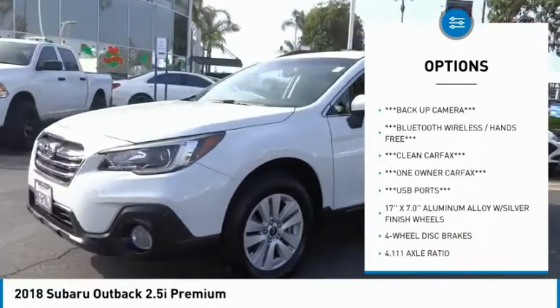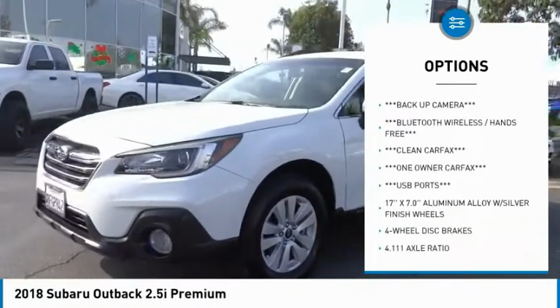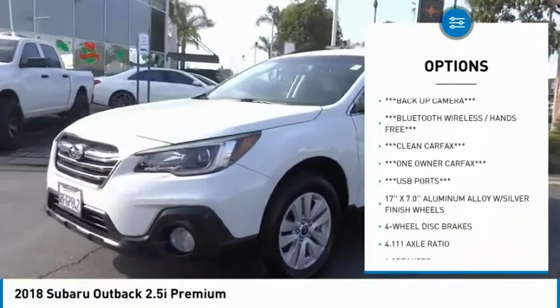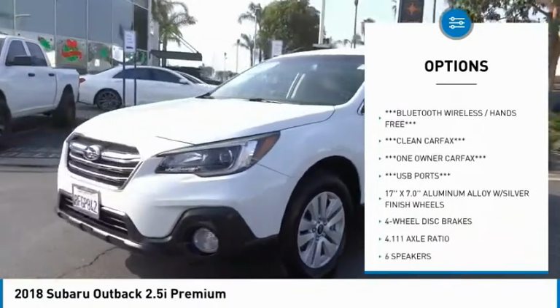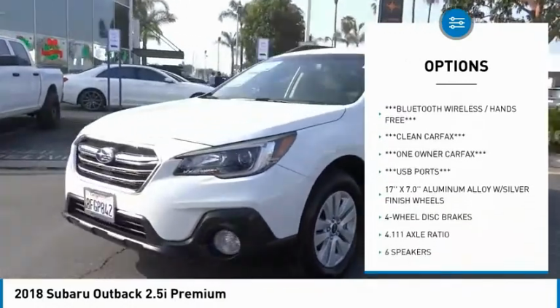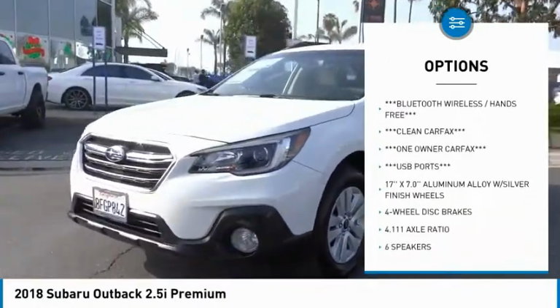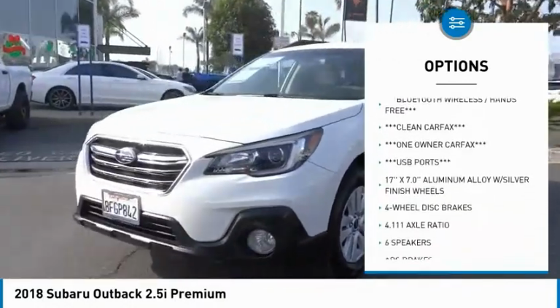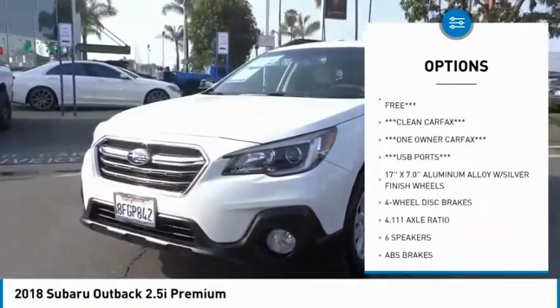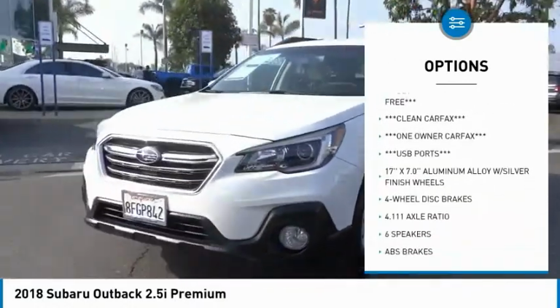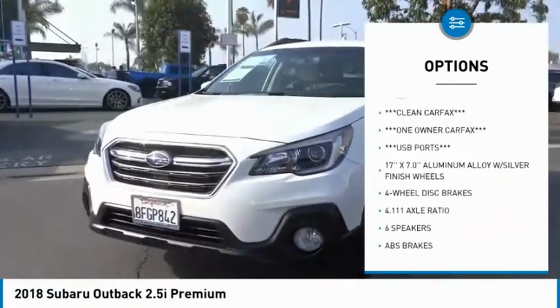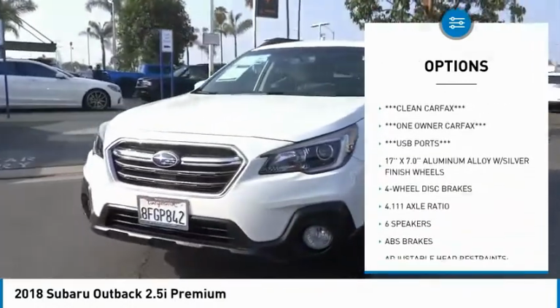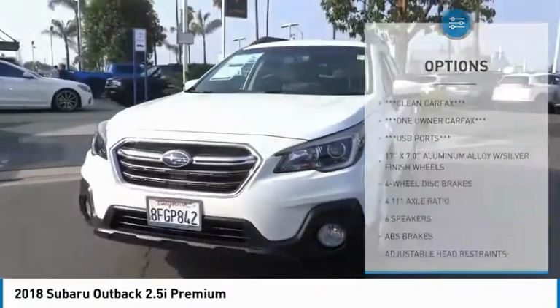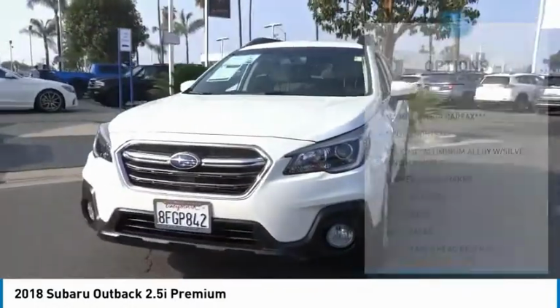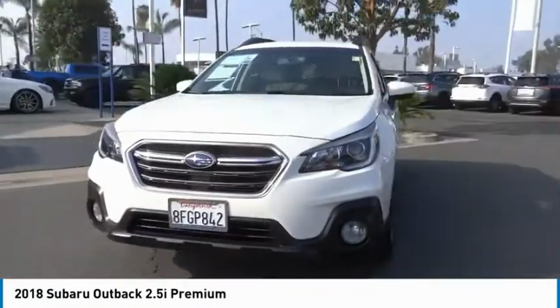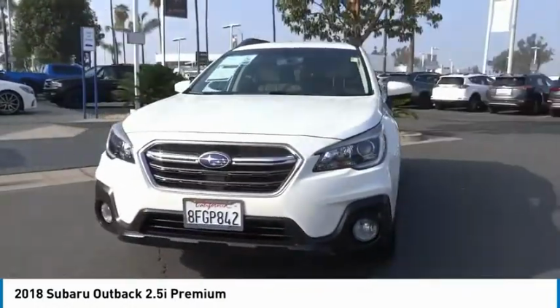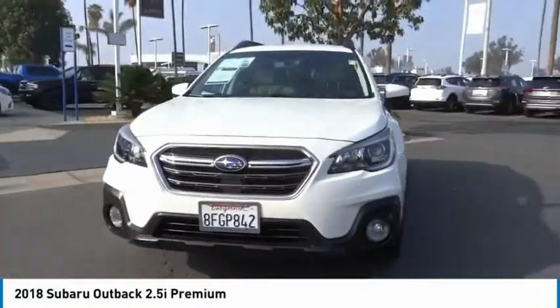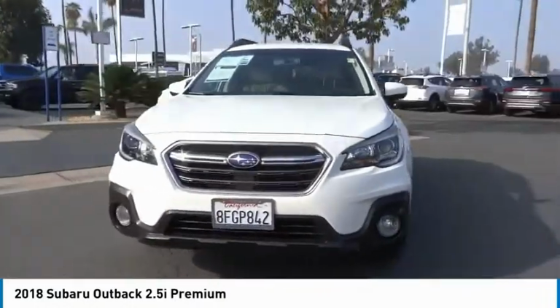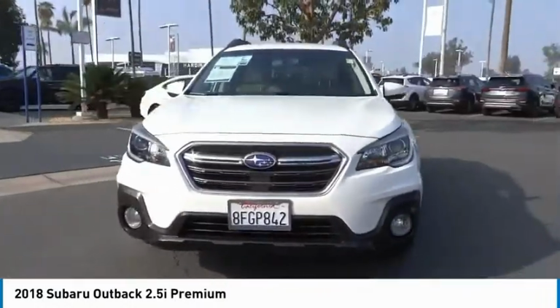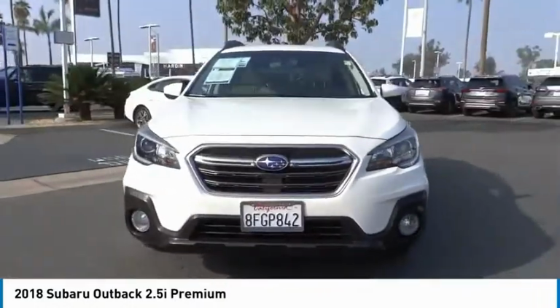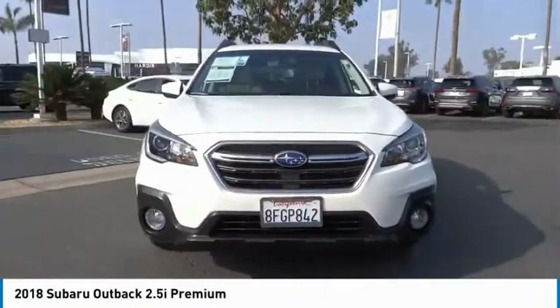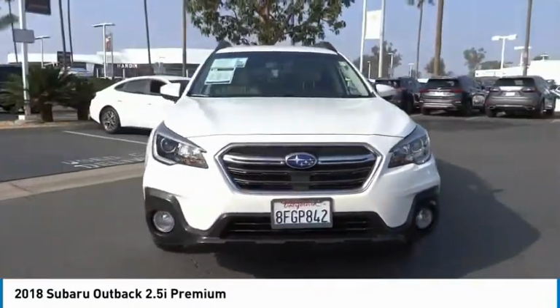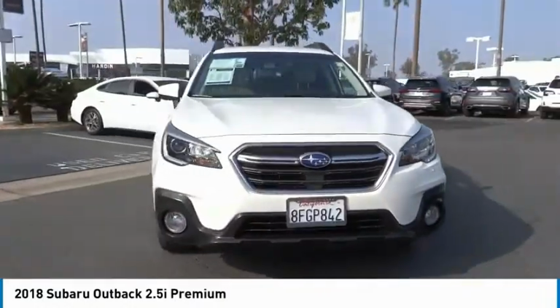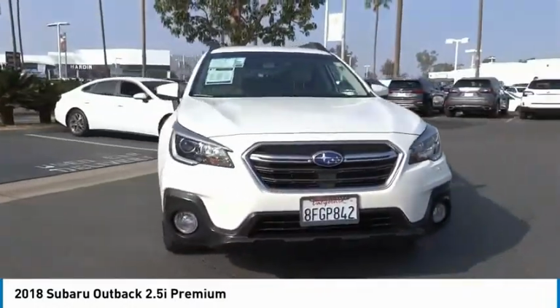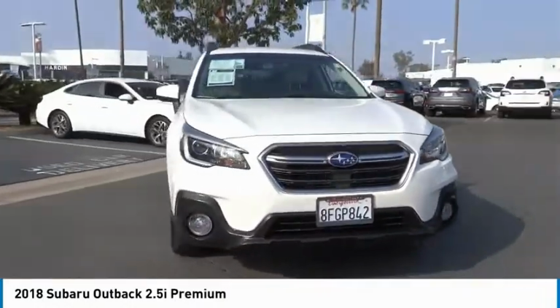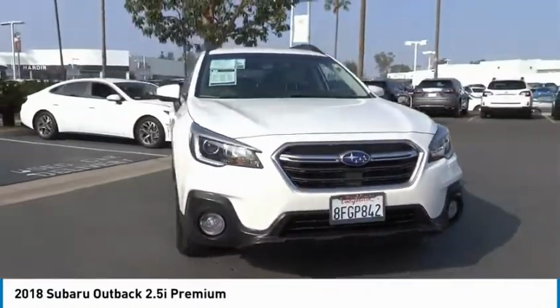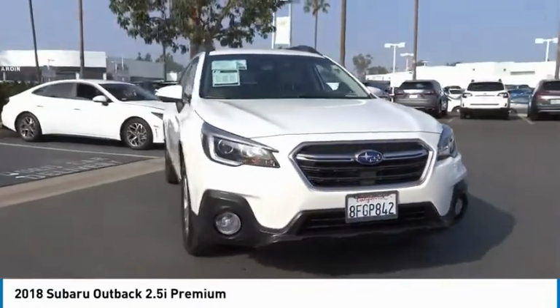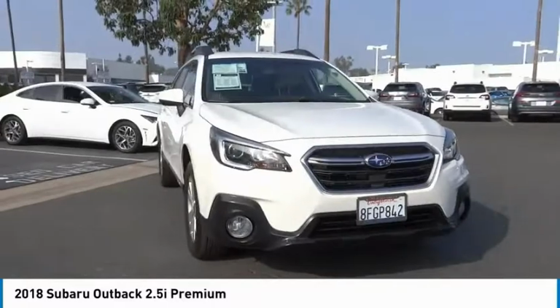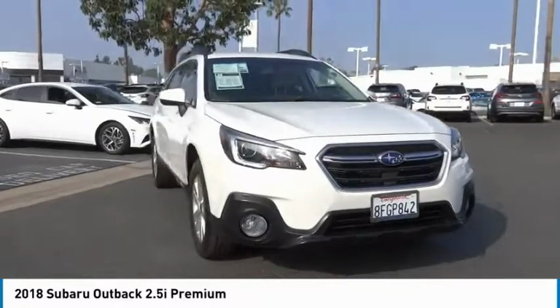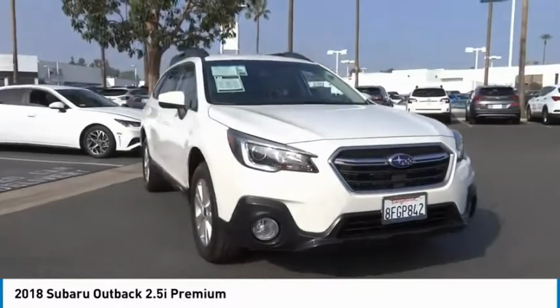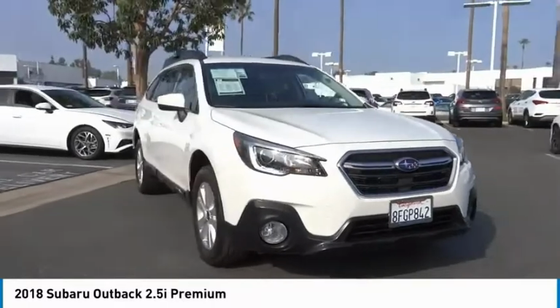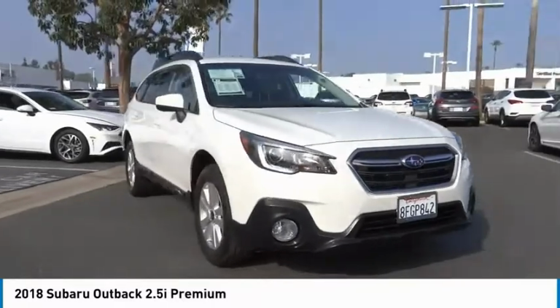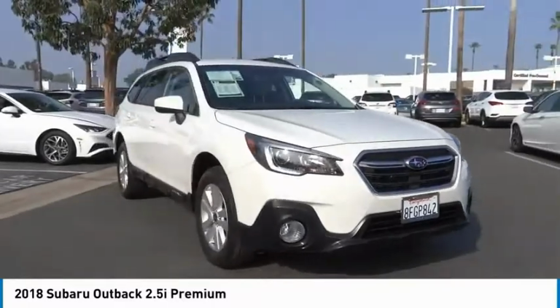Fog lights, four-wheel disc brakes, roof rack, speed control, rear window defroster.